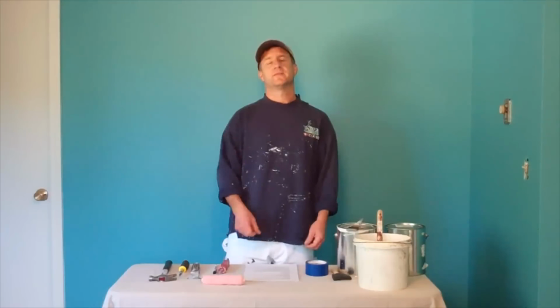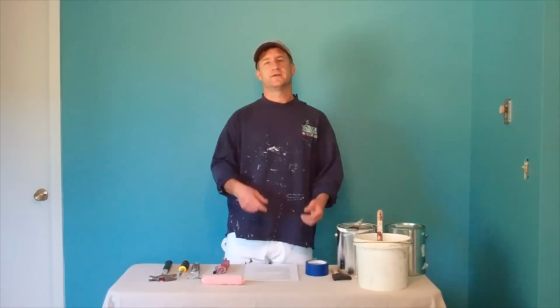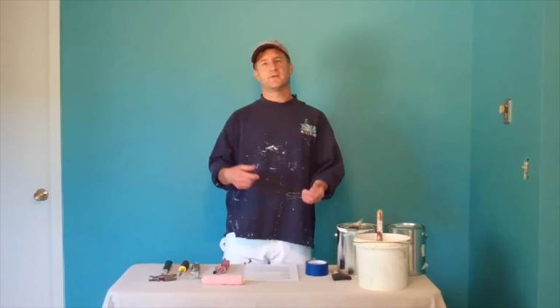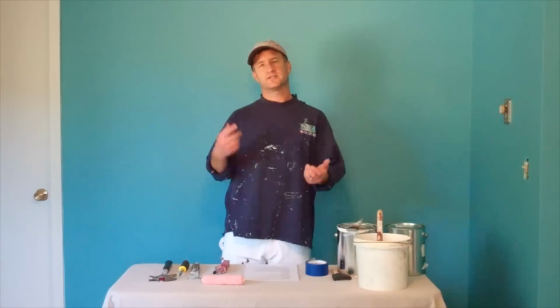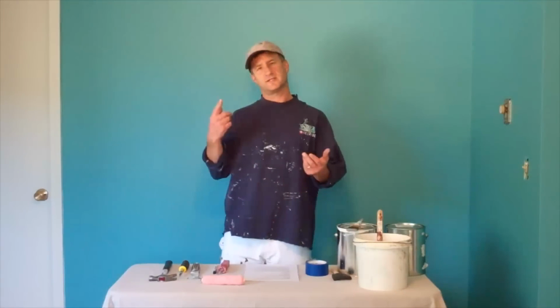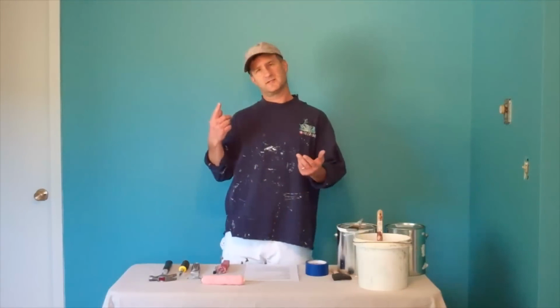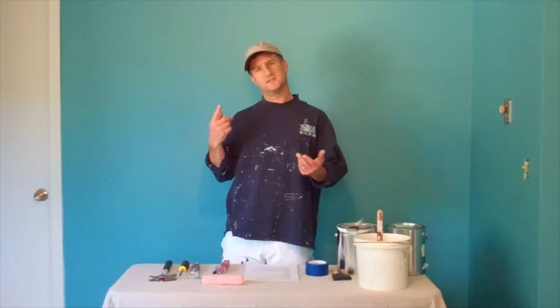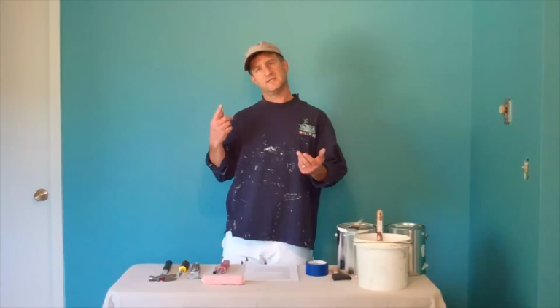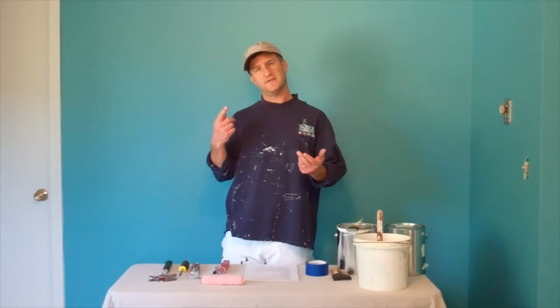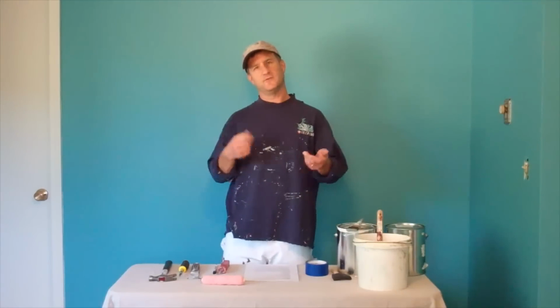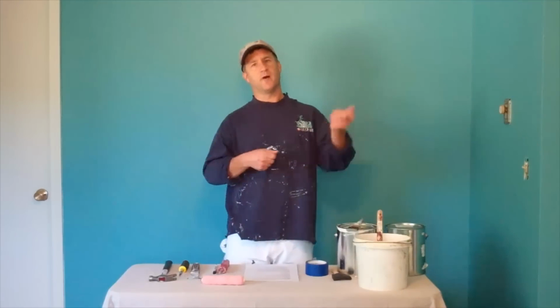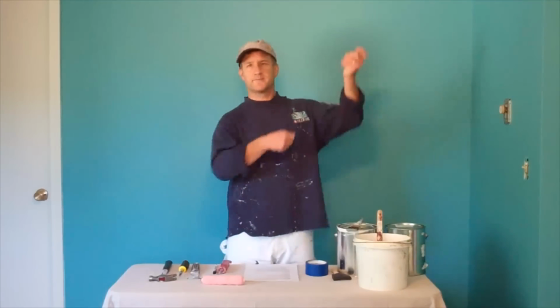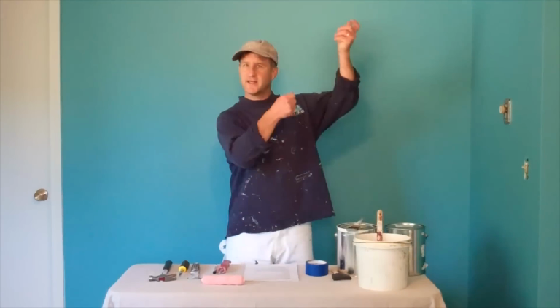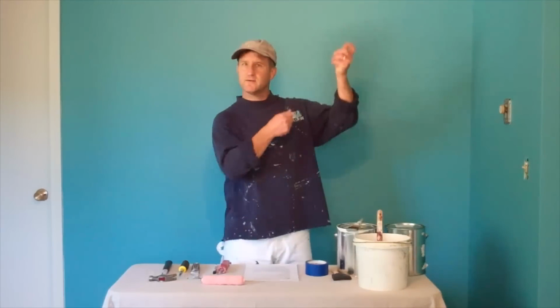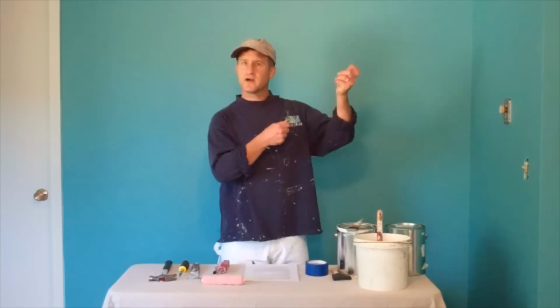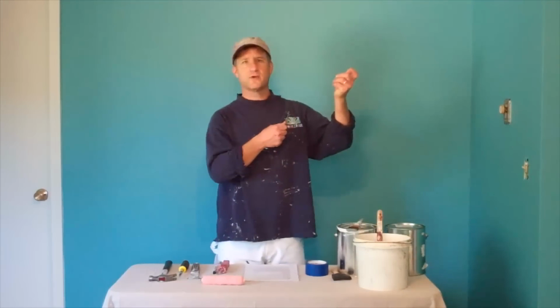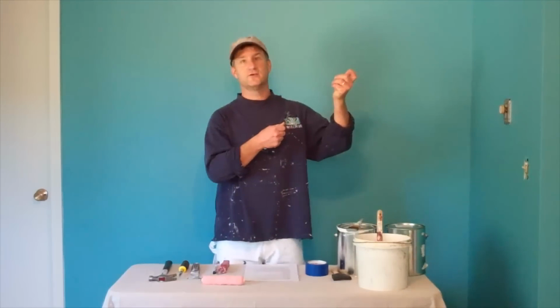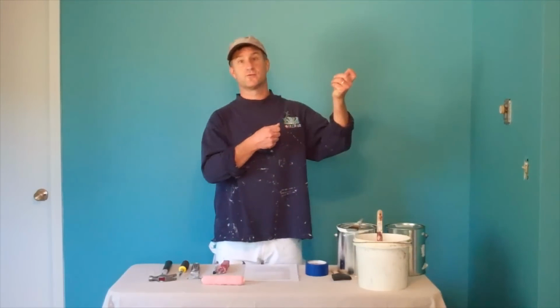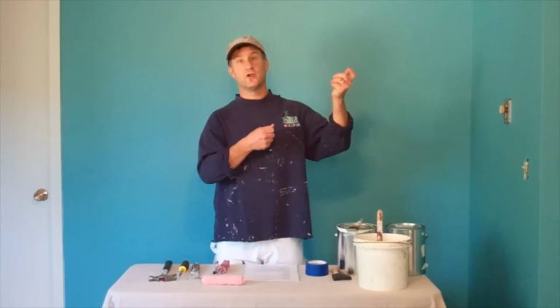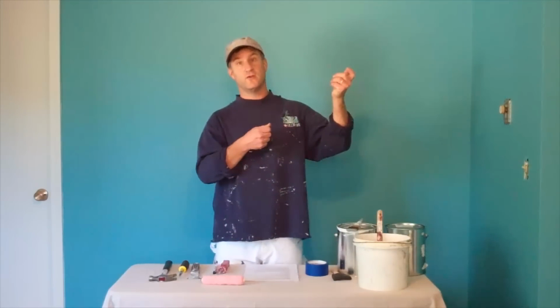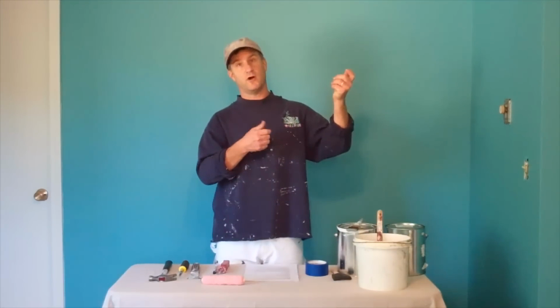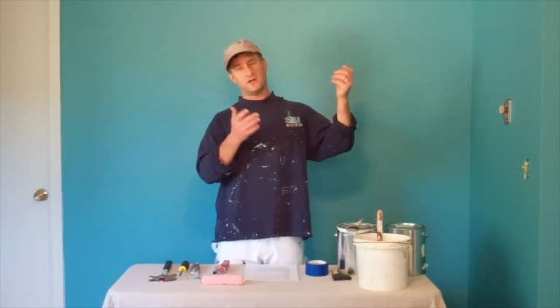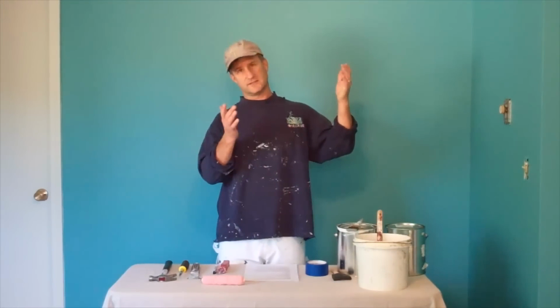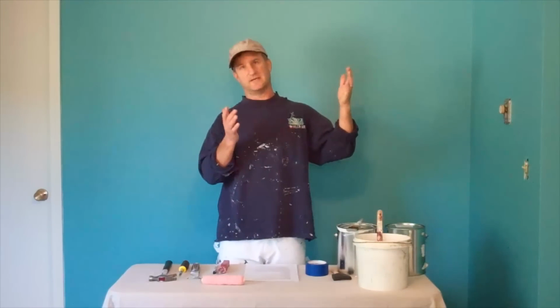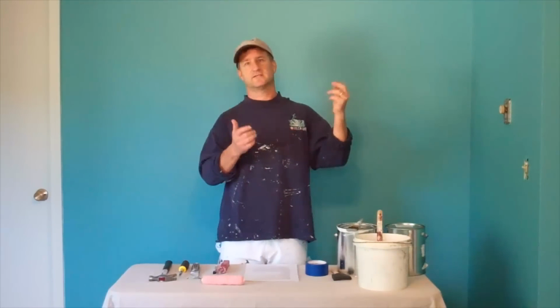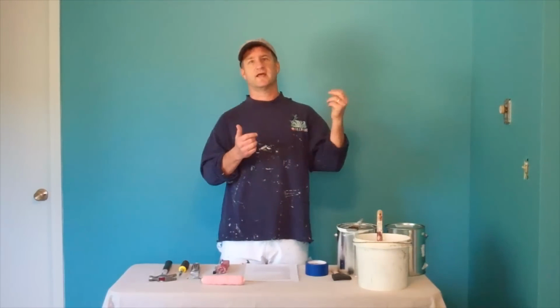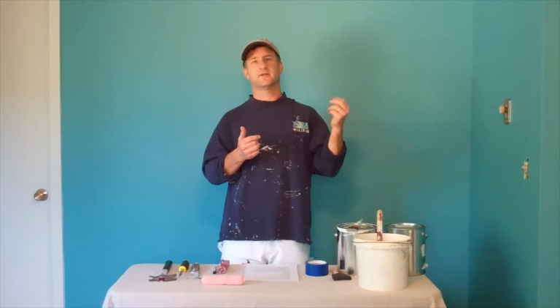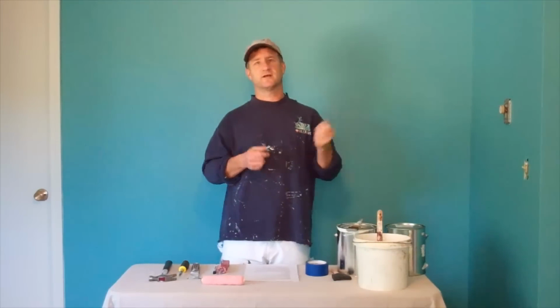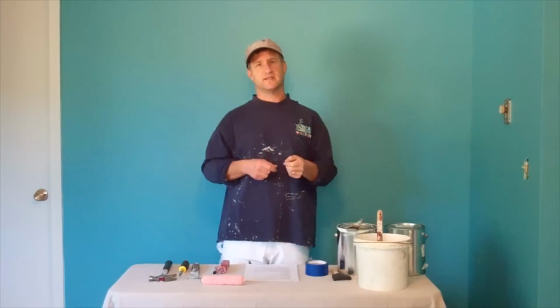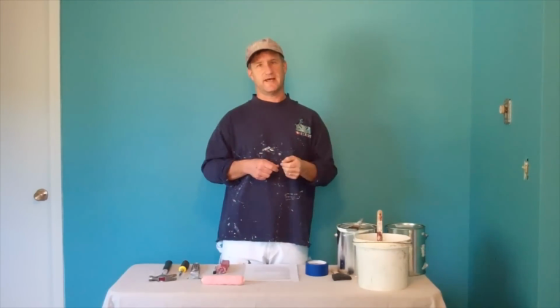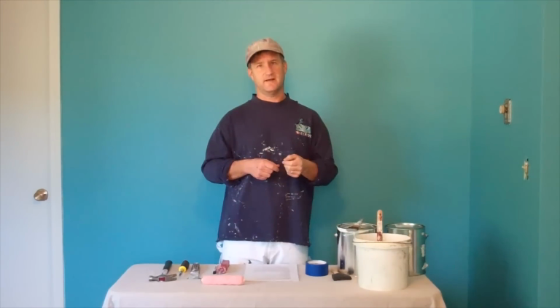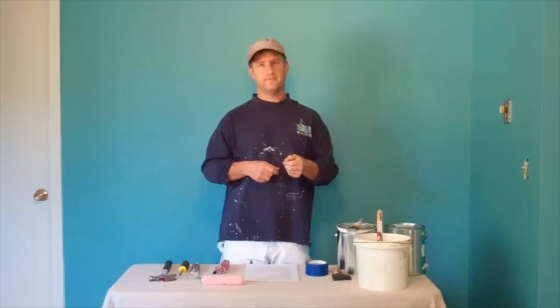You're going to want to check the ceiling if you bumped it anywhere when you were rolling the walls. Now is the time to touch that up.